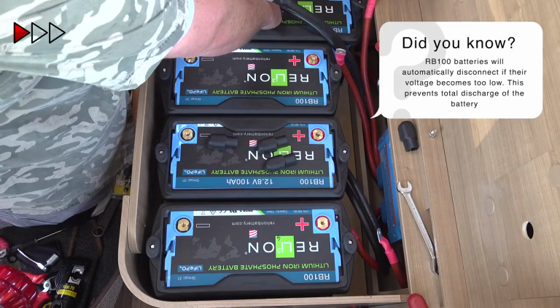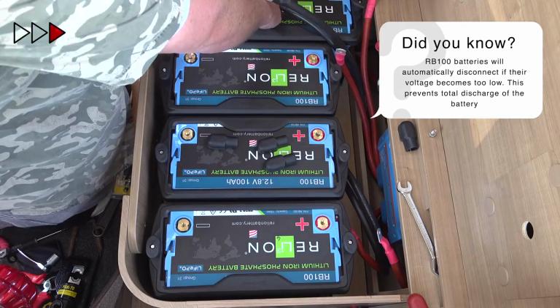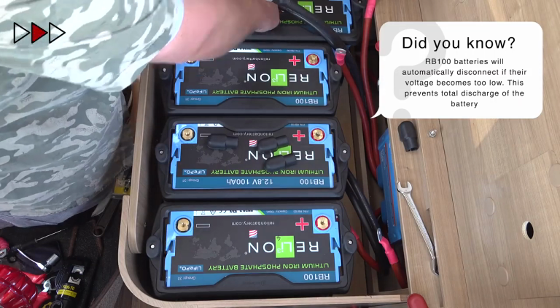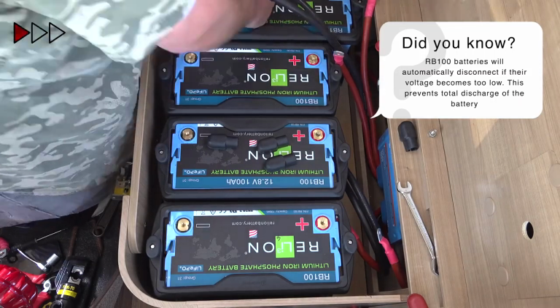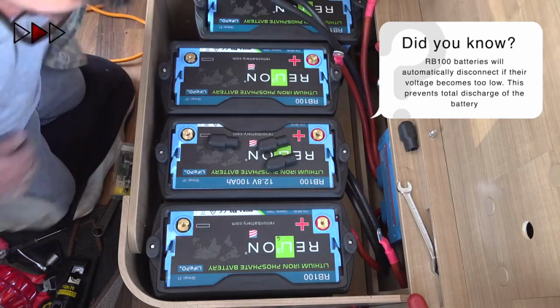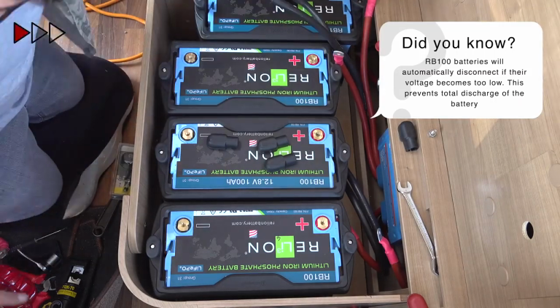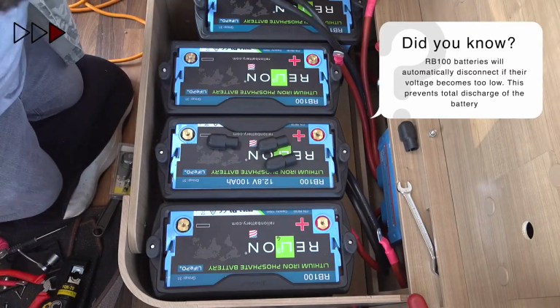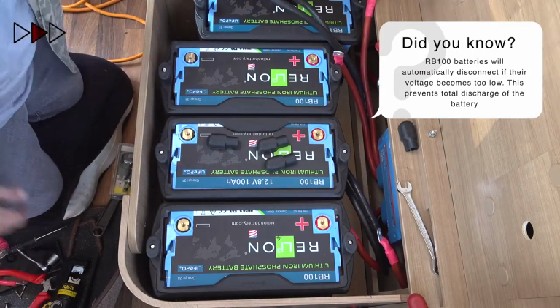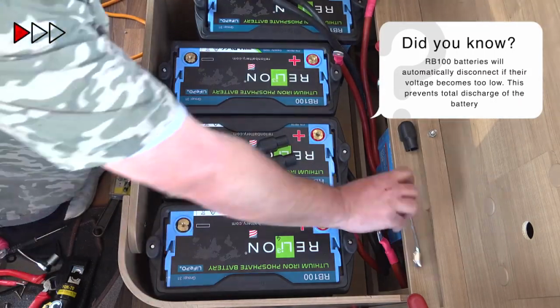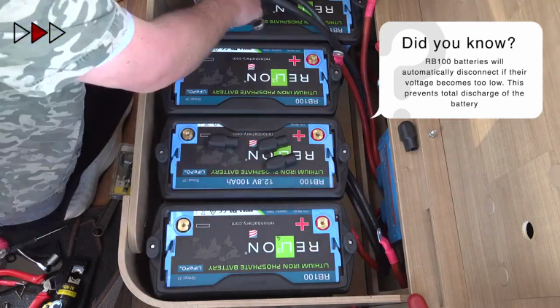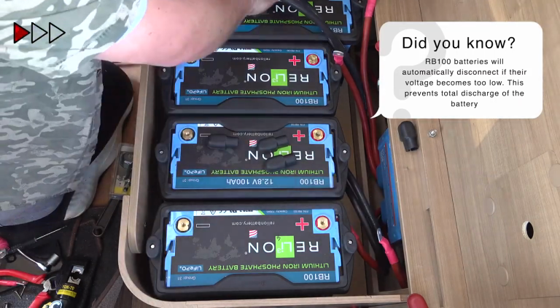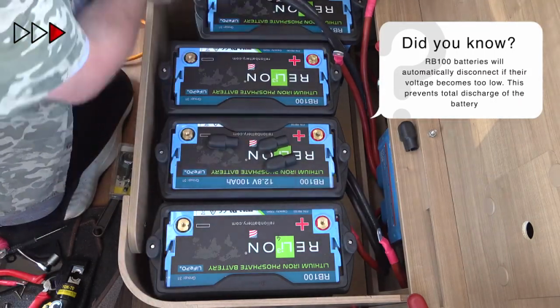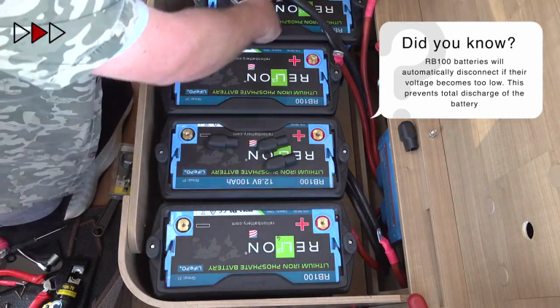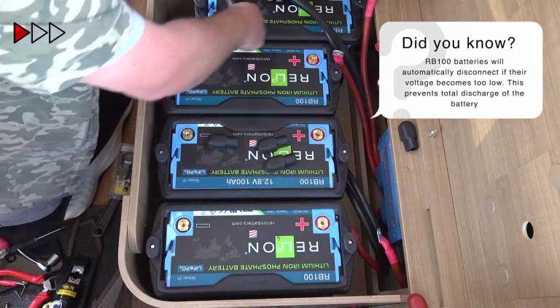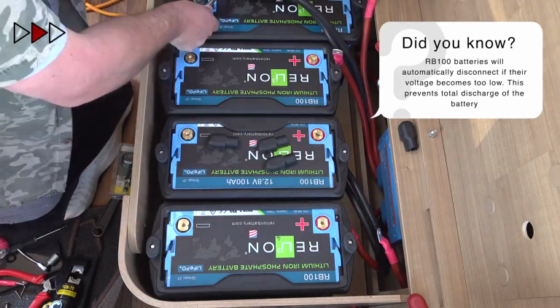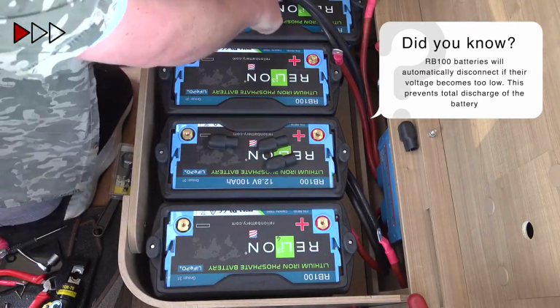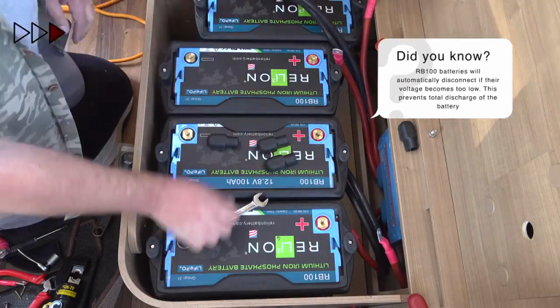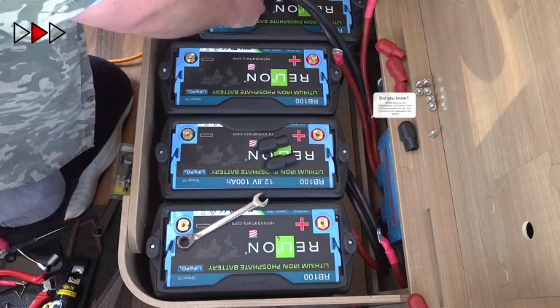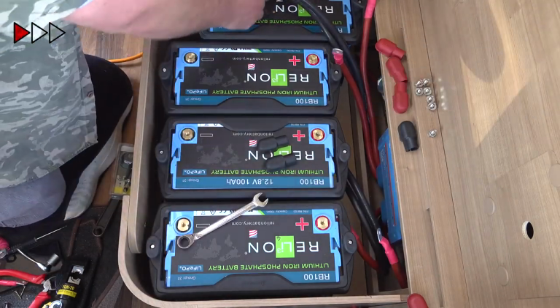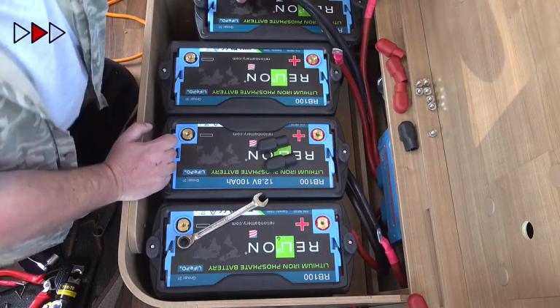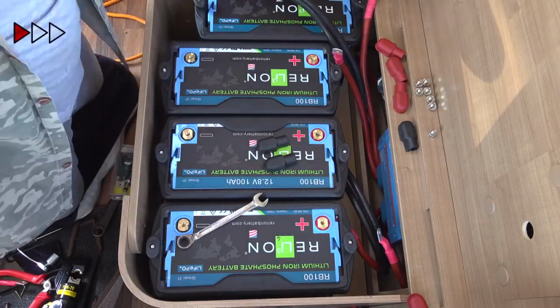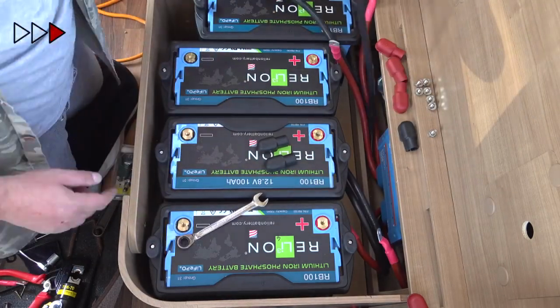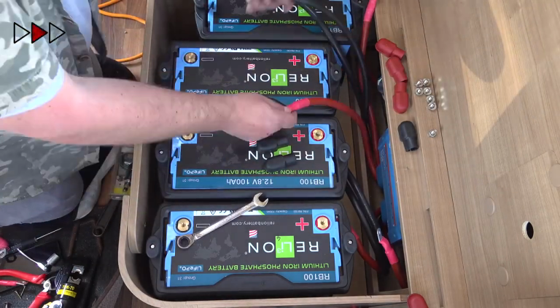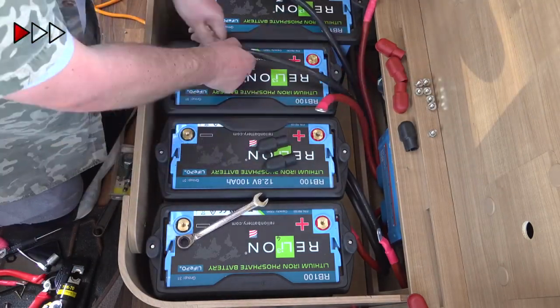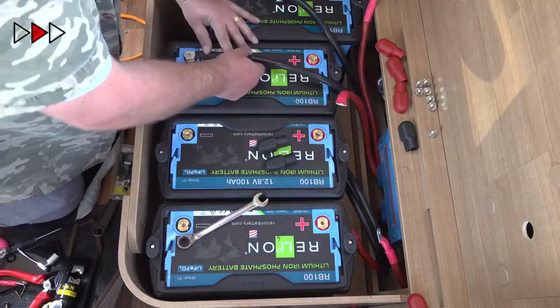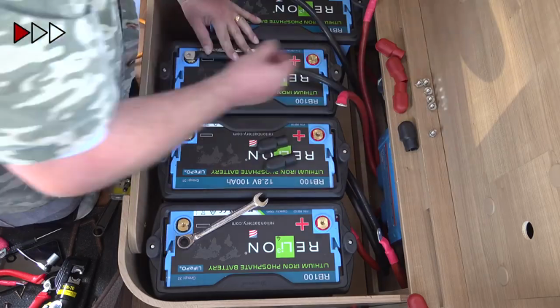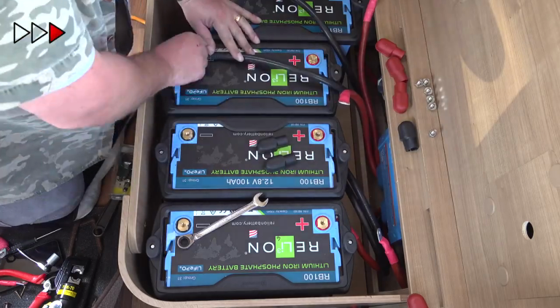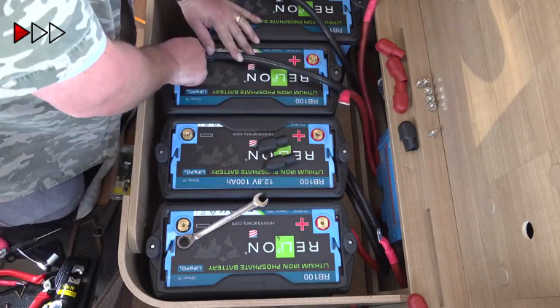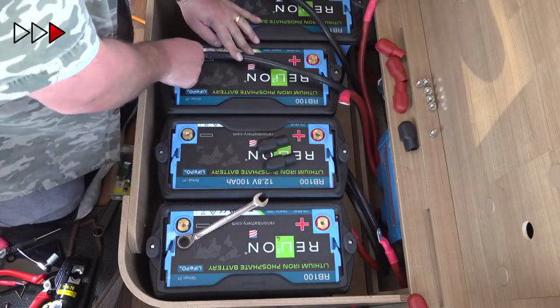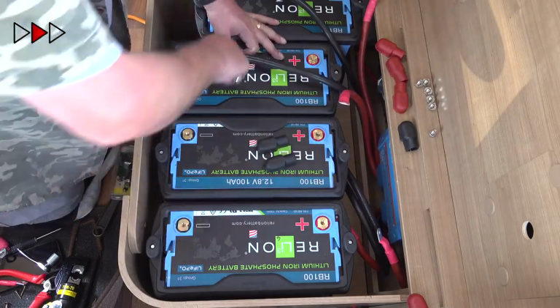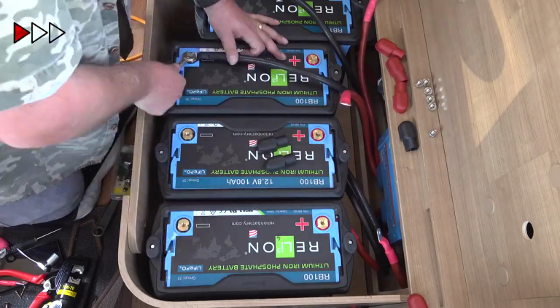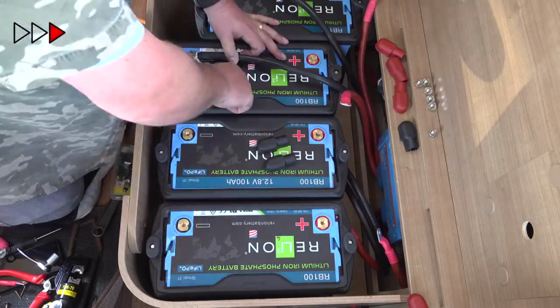Now it just leaves for me to connect all the battery cables and install their protective covers.